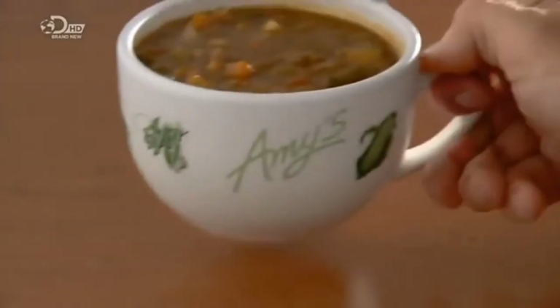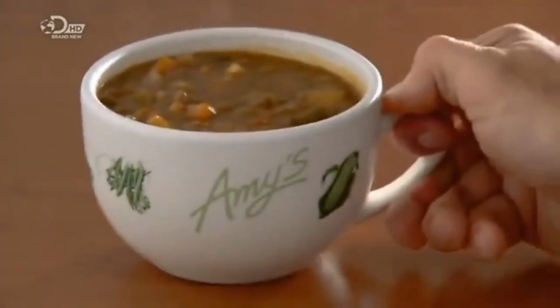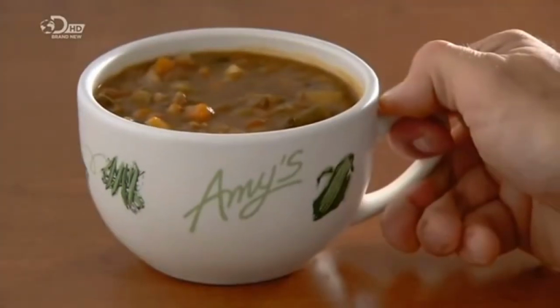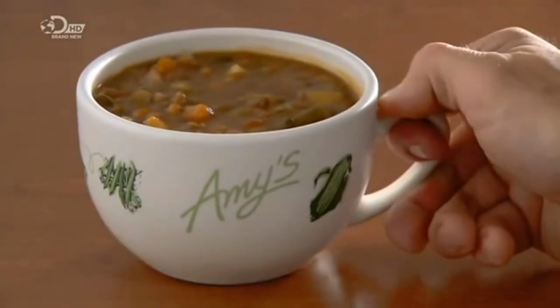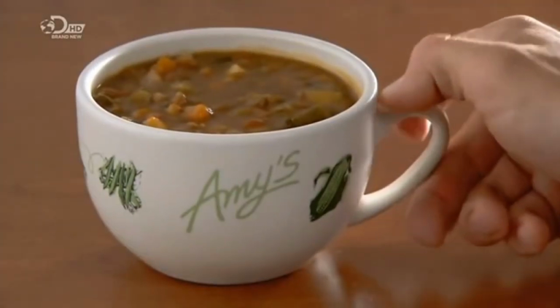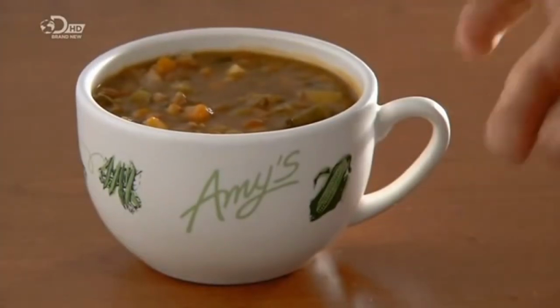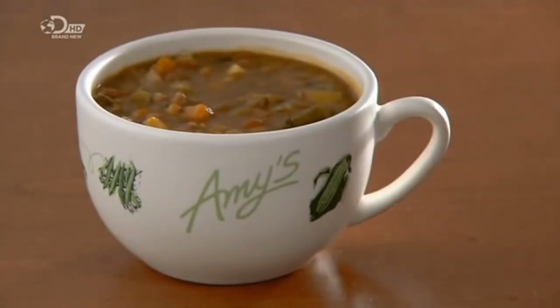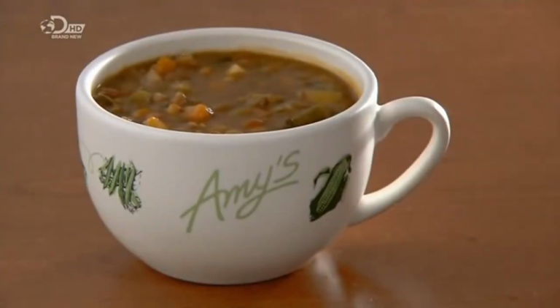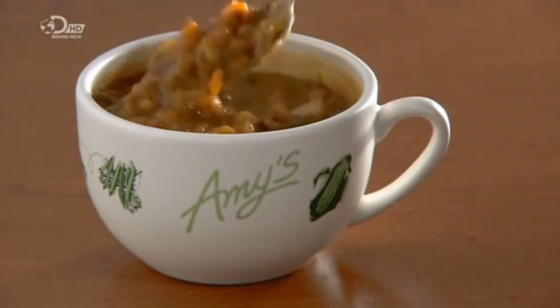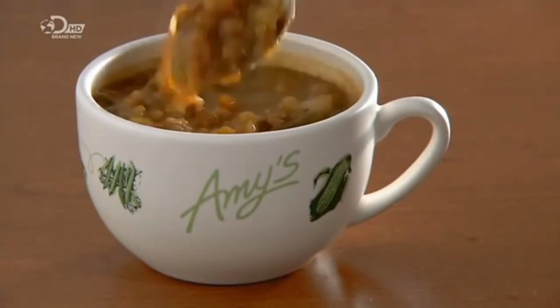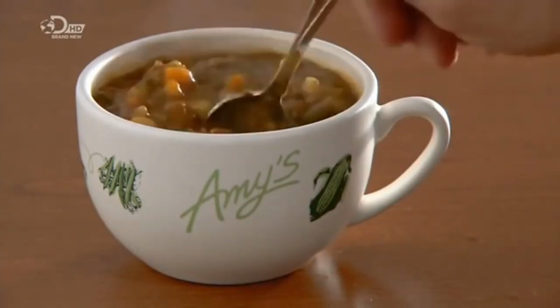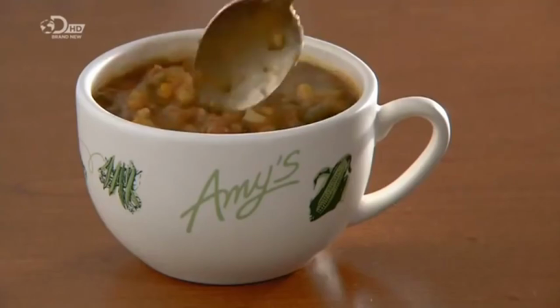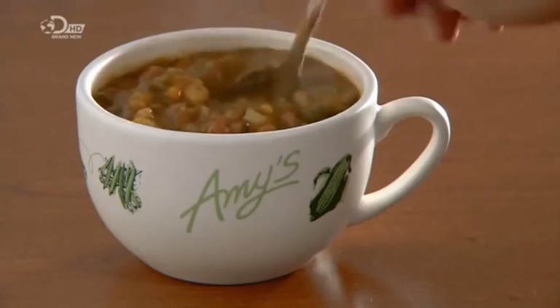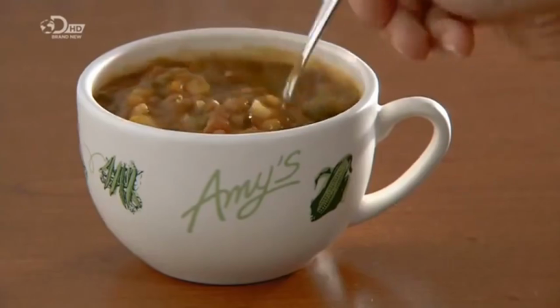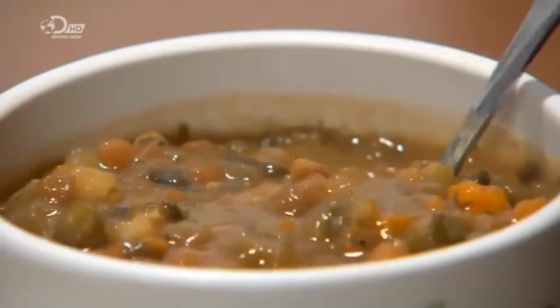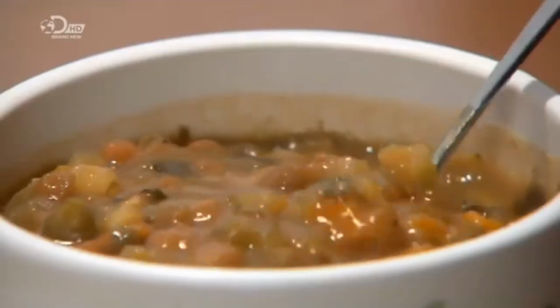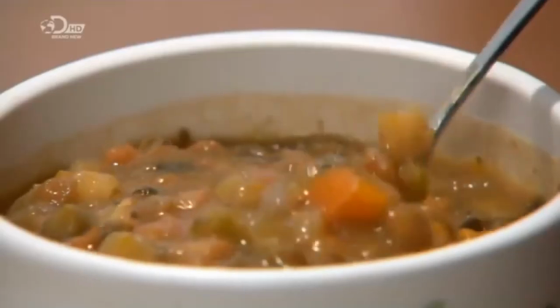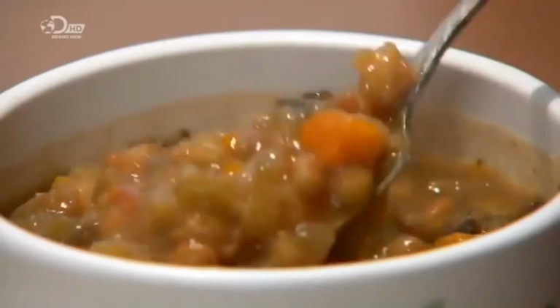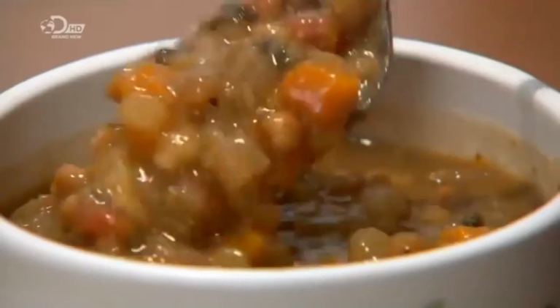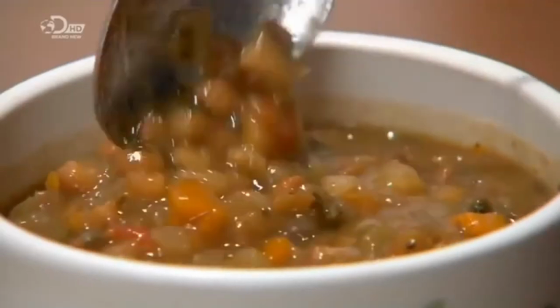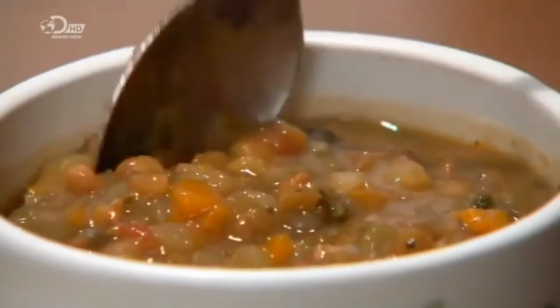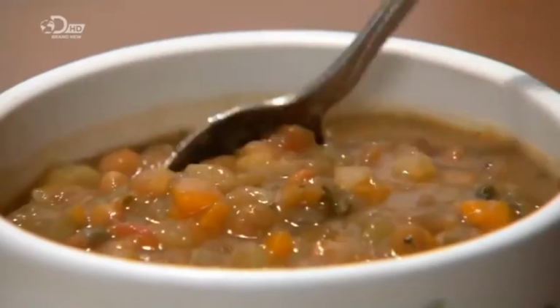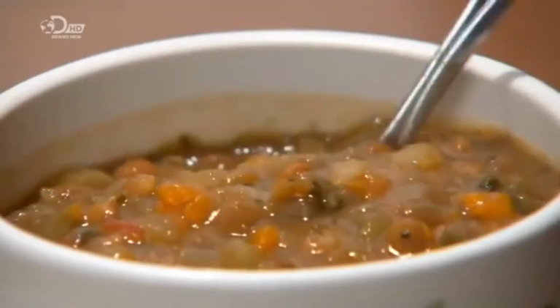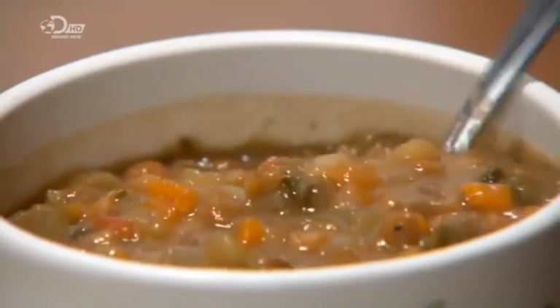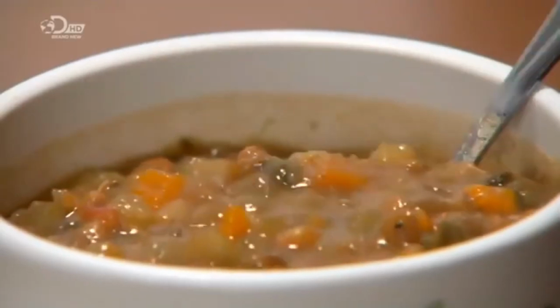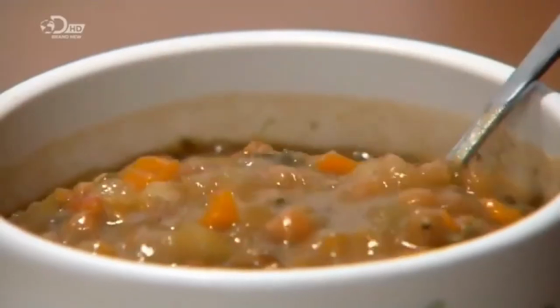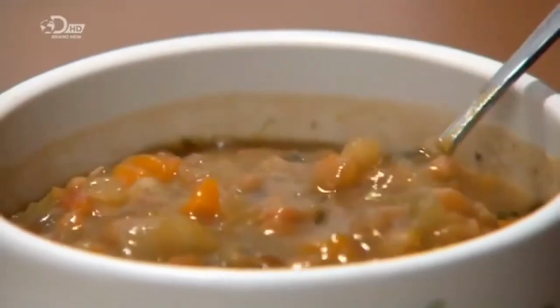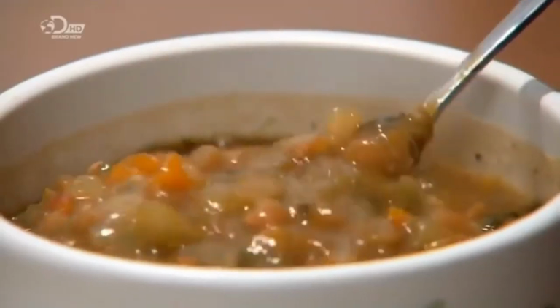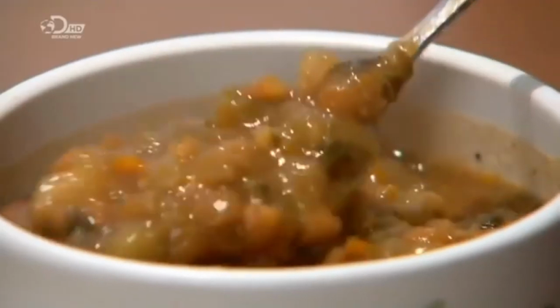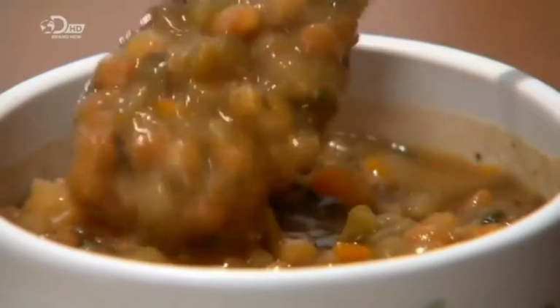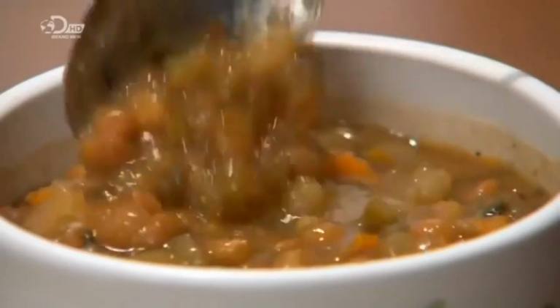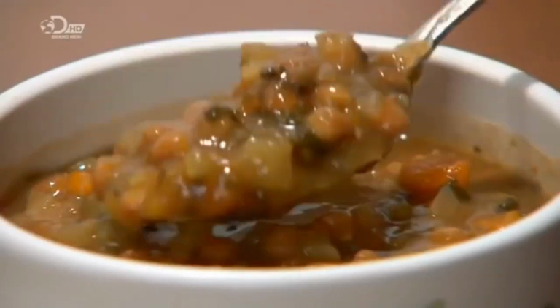With the invention of canned soup, no need for a long cook — just open the can and reheat.